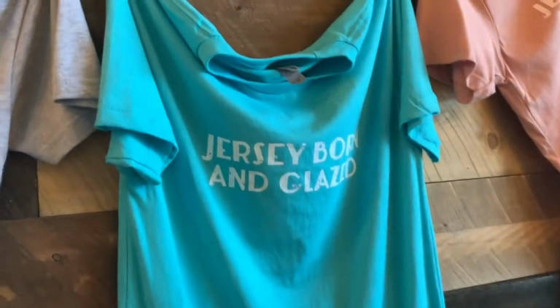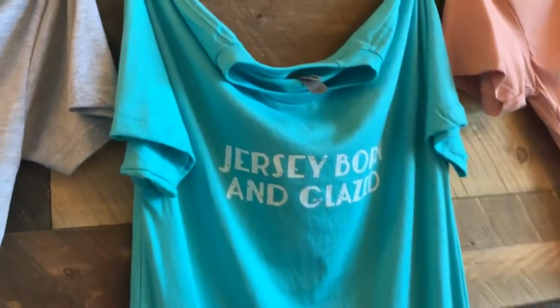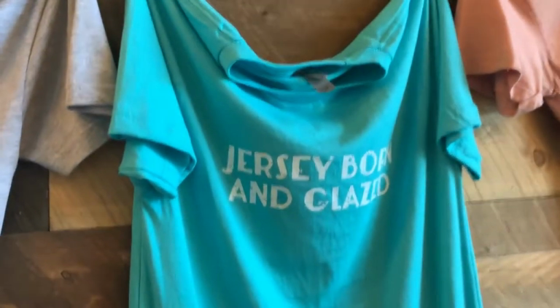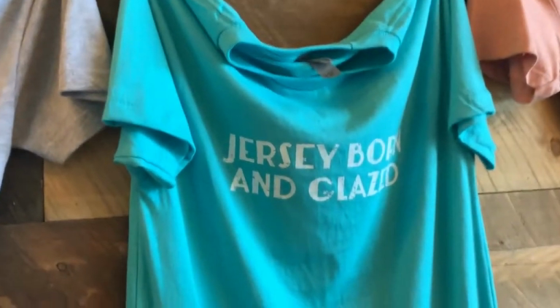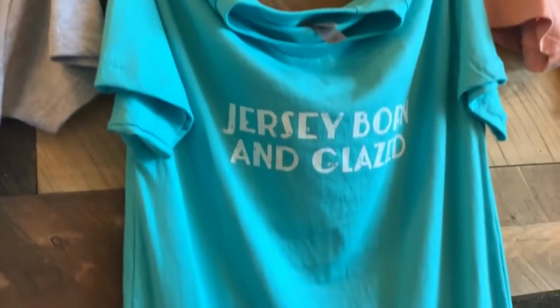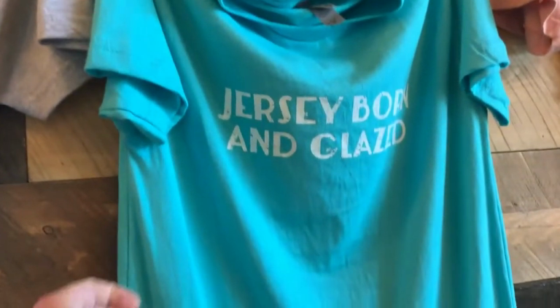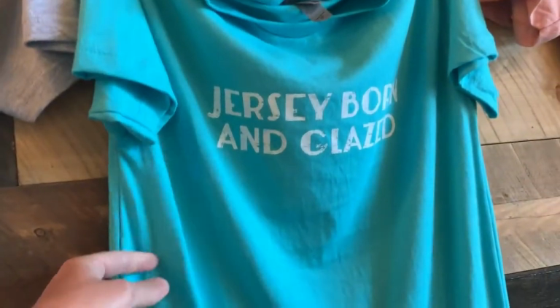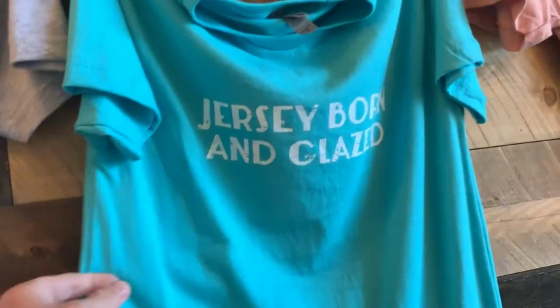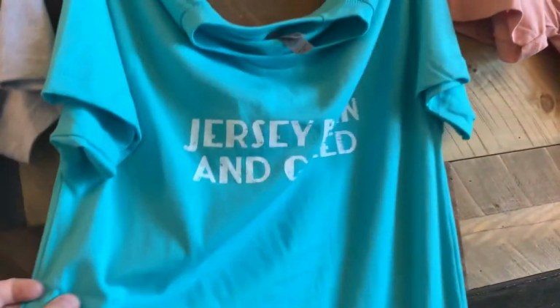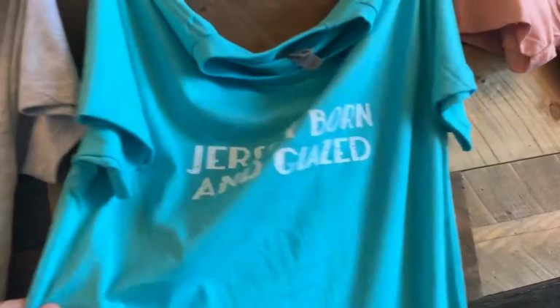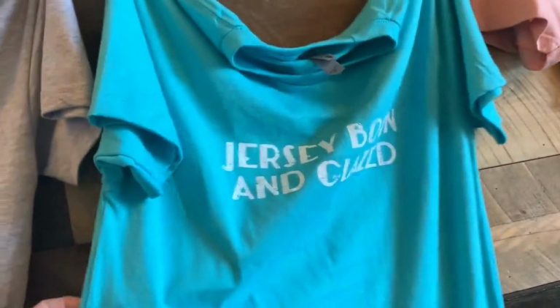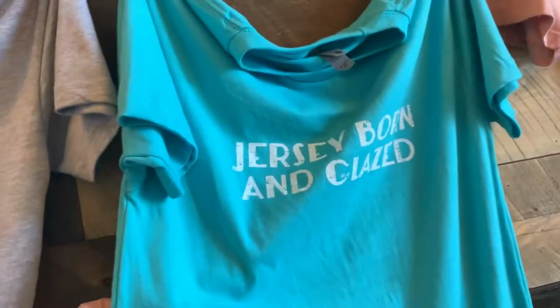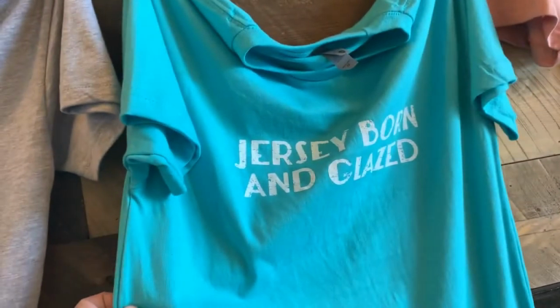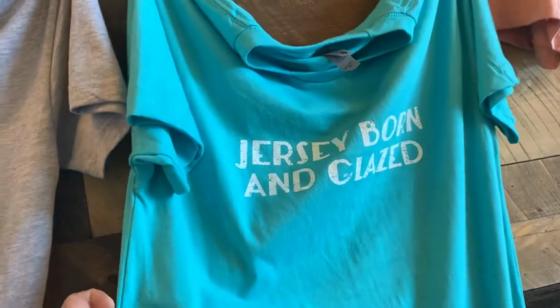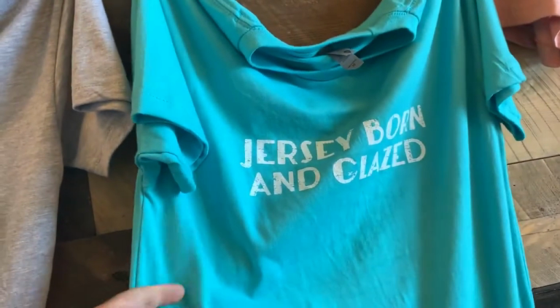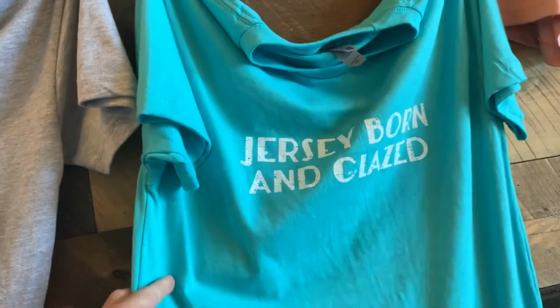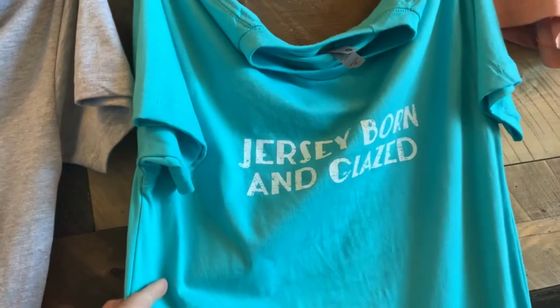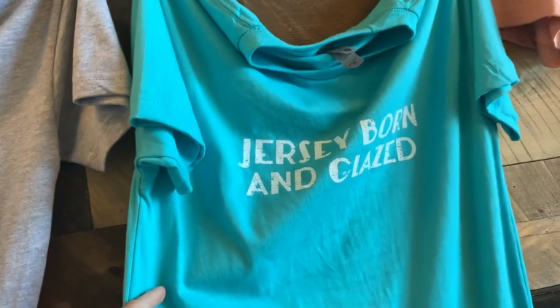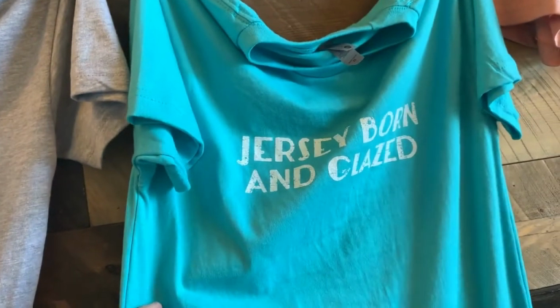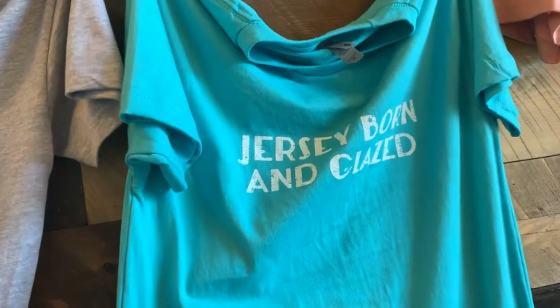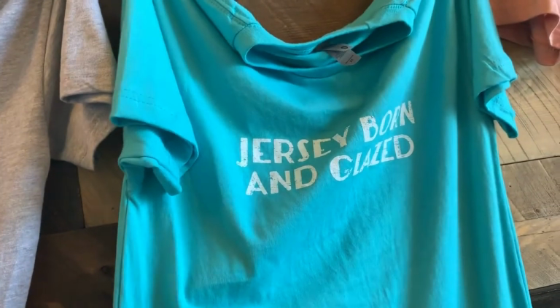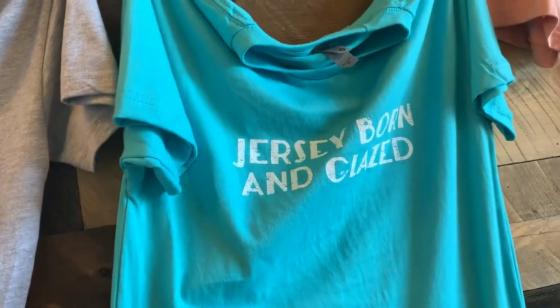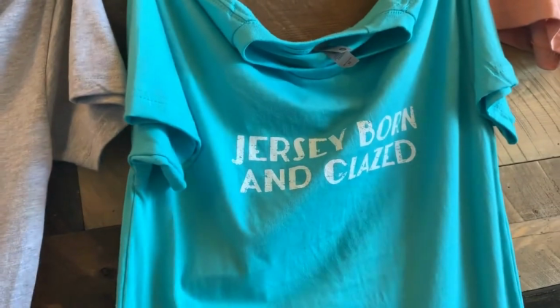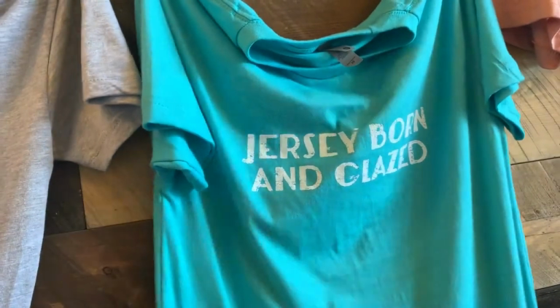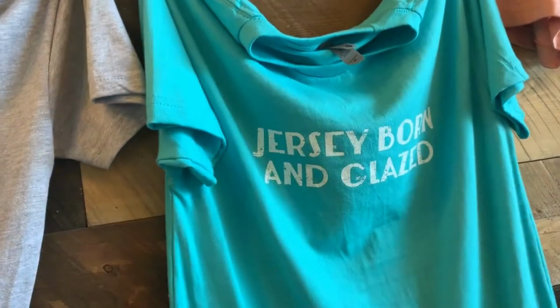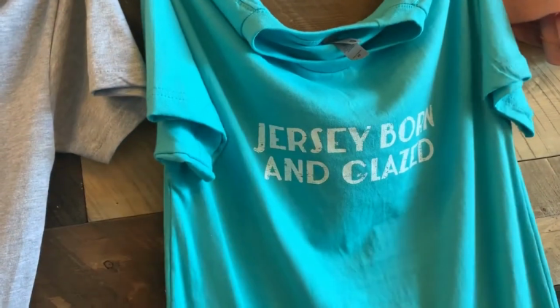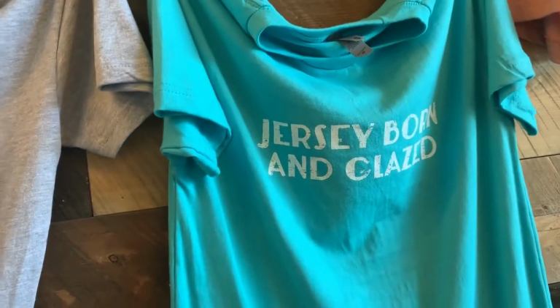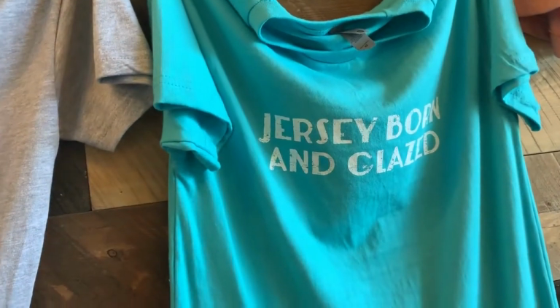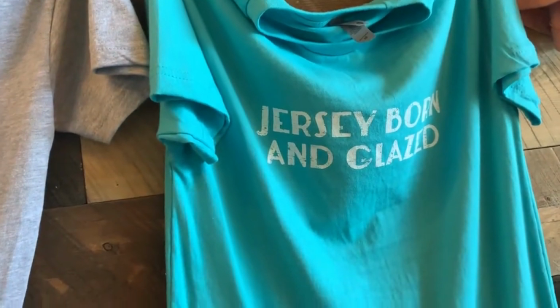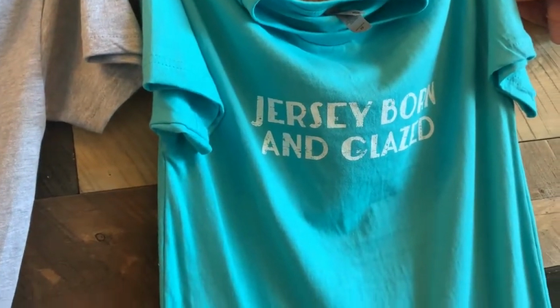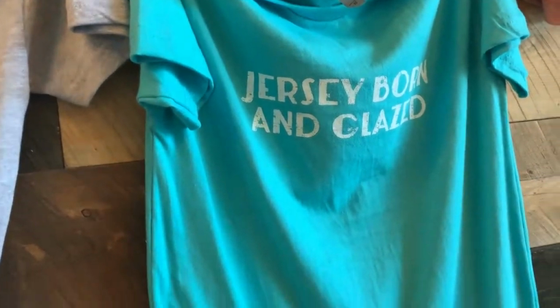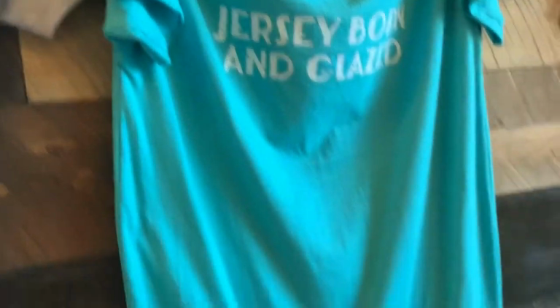I got some really cool merch here — Jersey Born and Glaze. I love it.